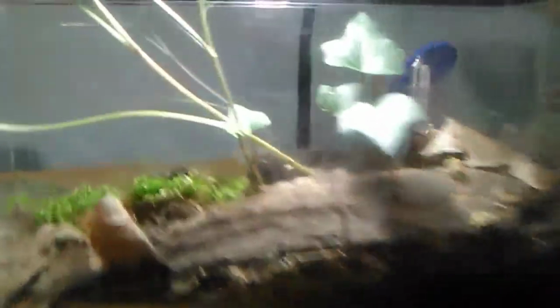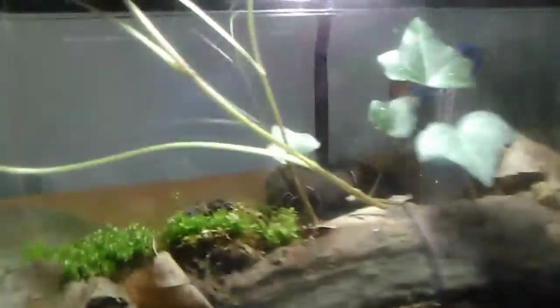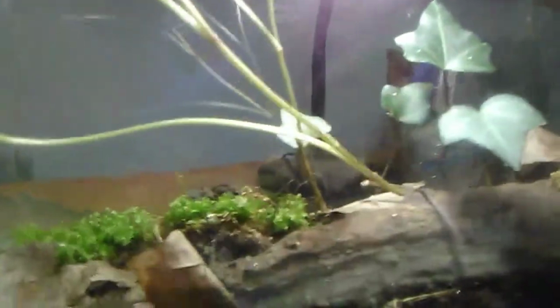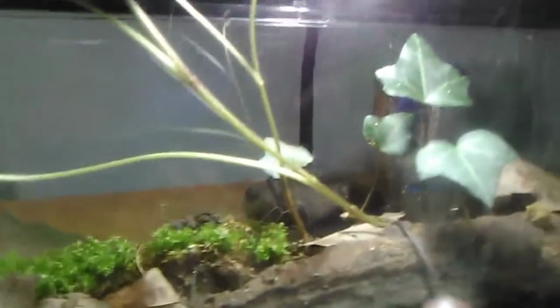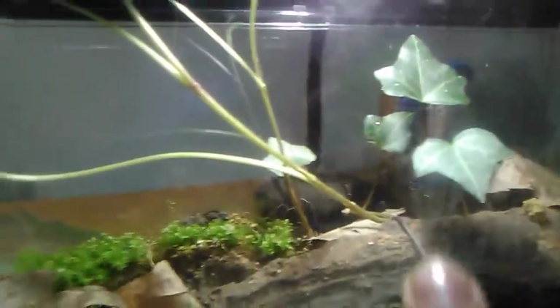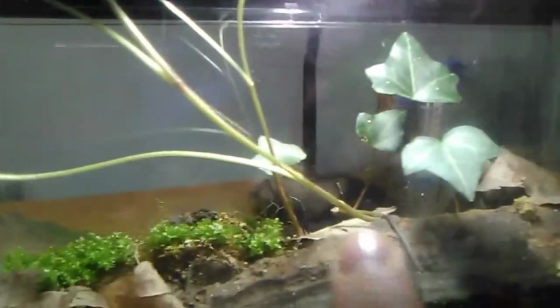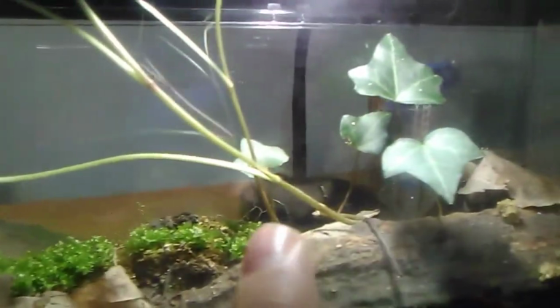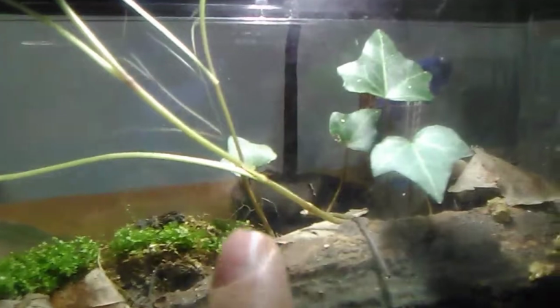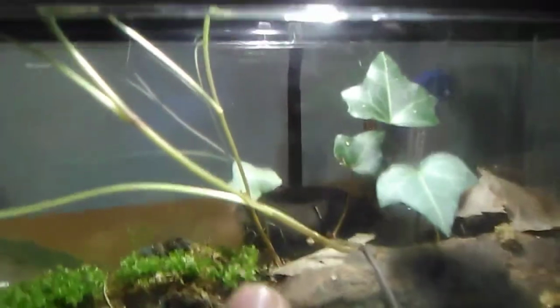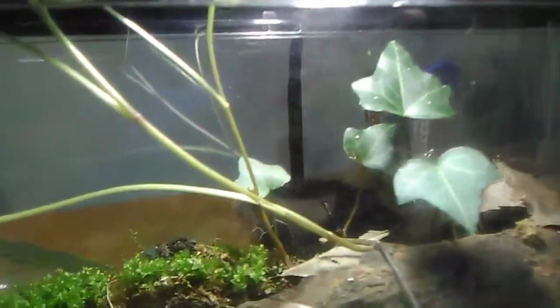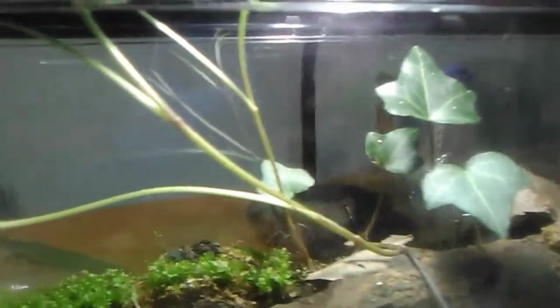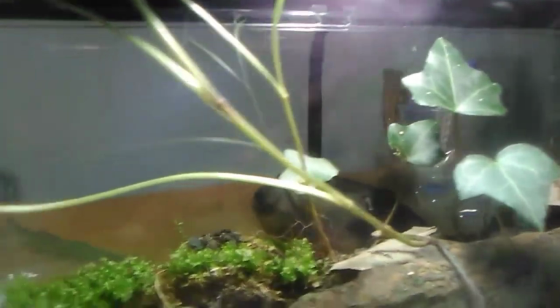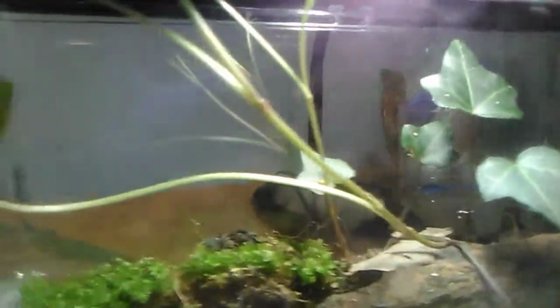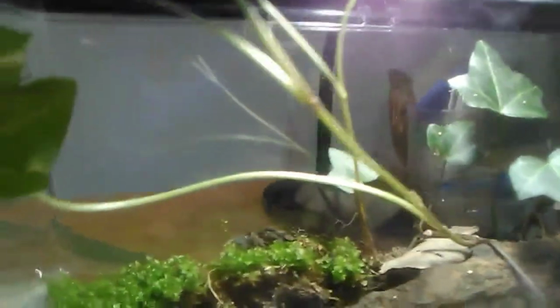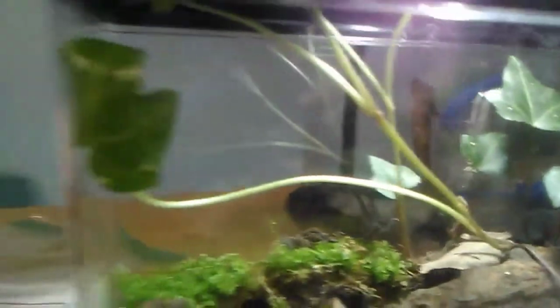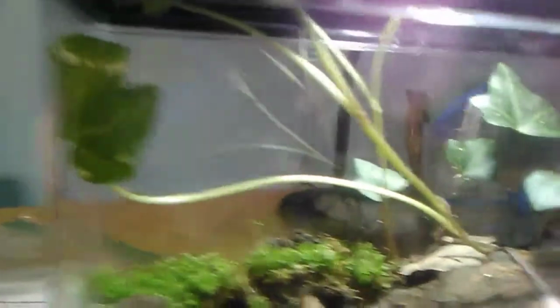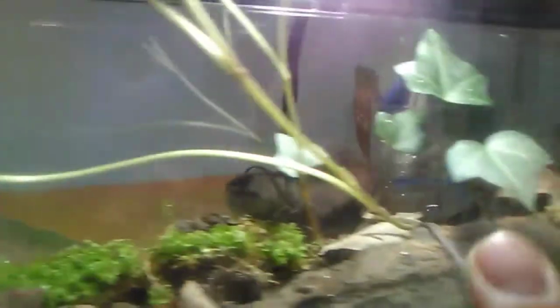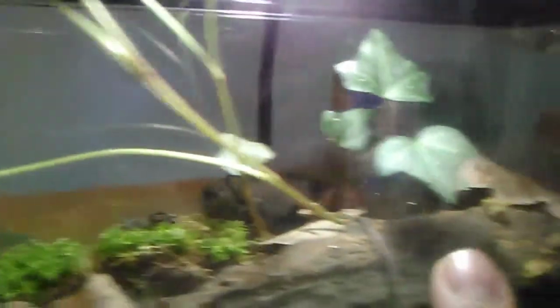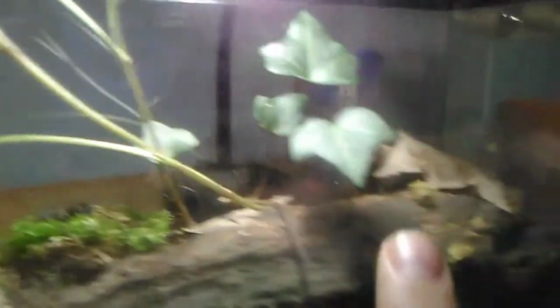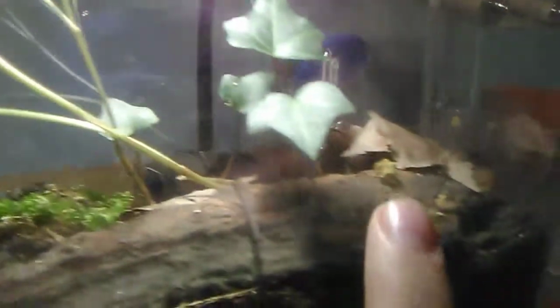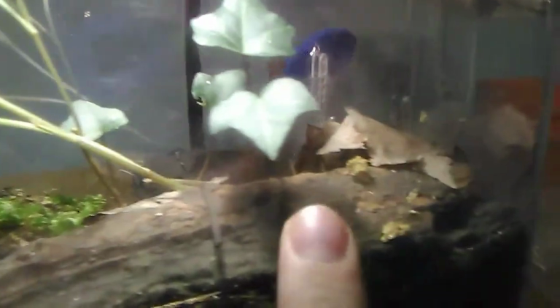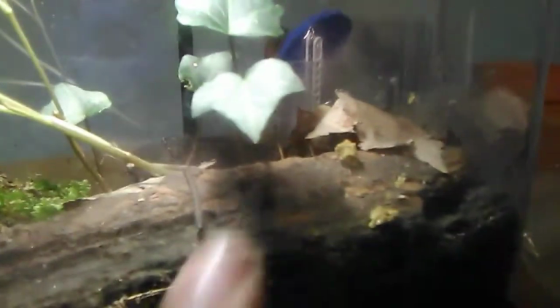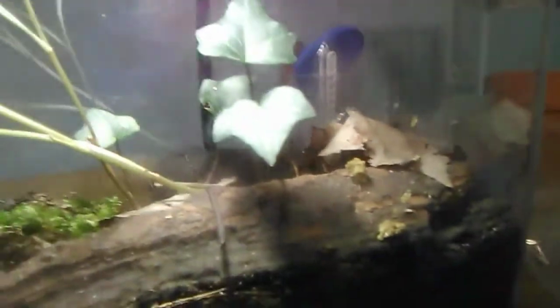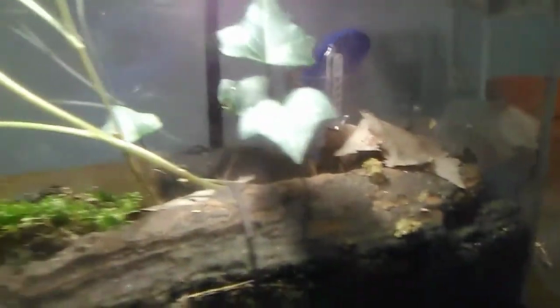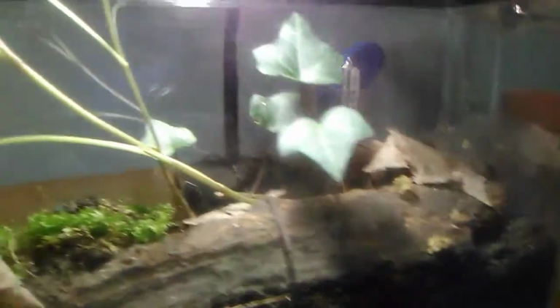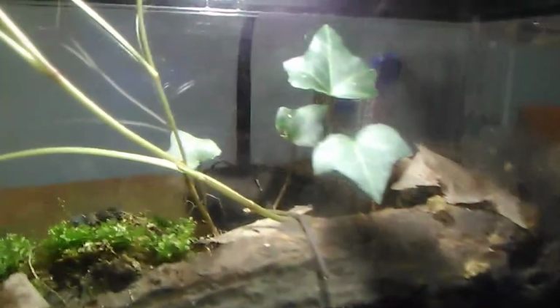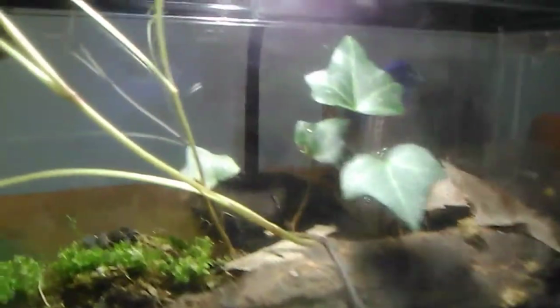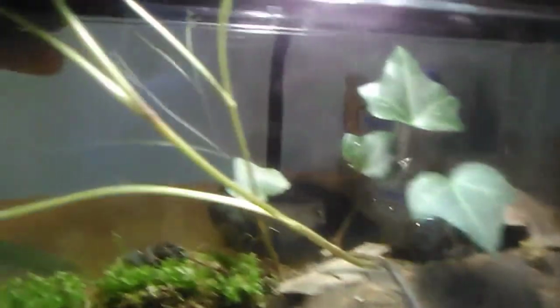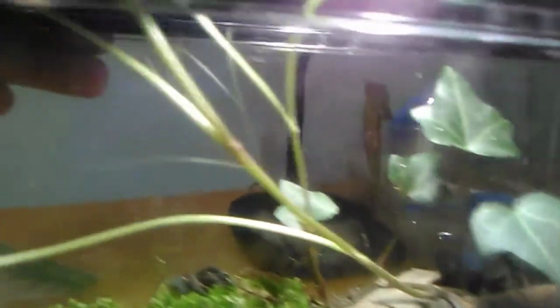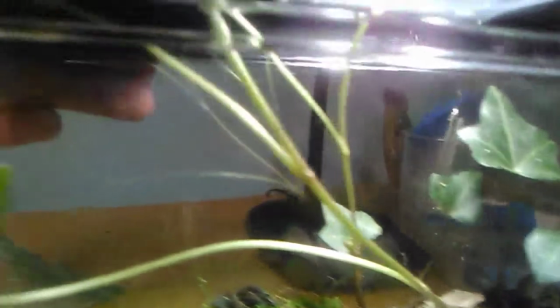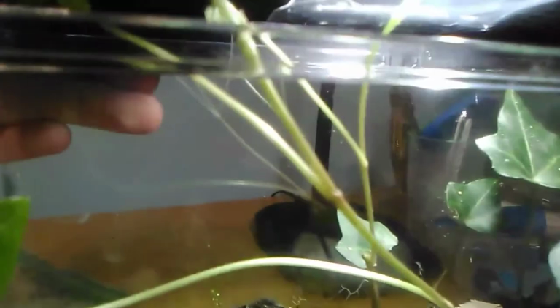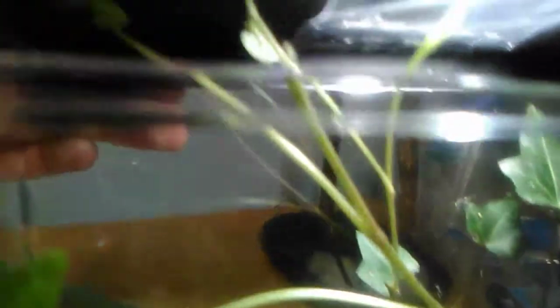The ivy plant has done very well, much more well than expected. It's not only just thriving — it's really thriving in here.